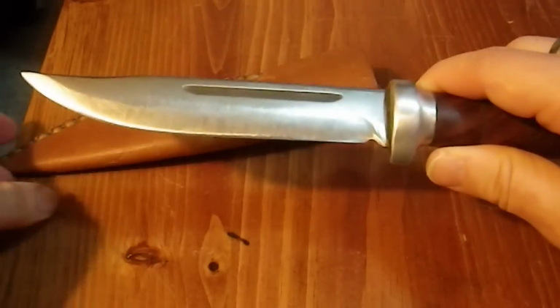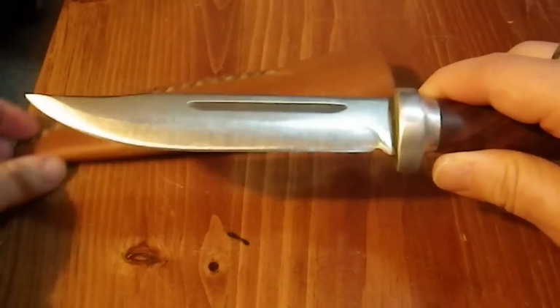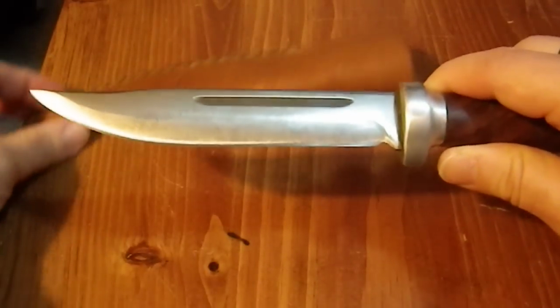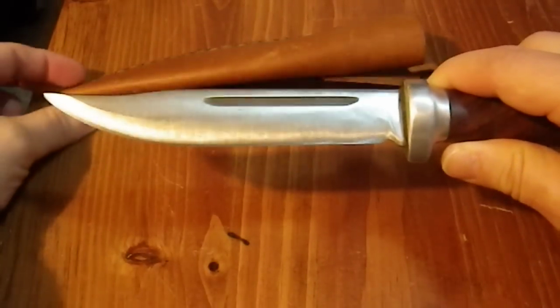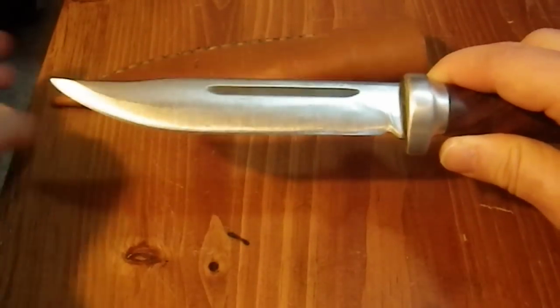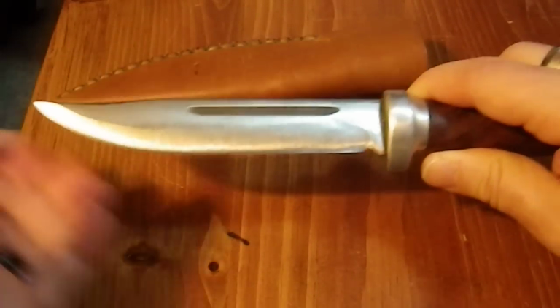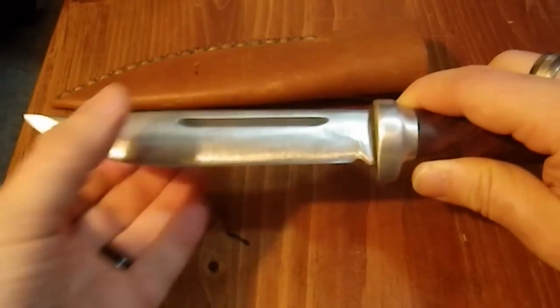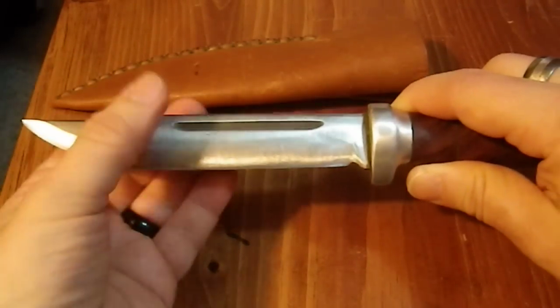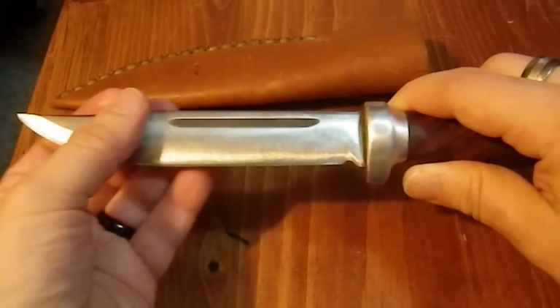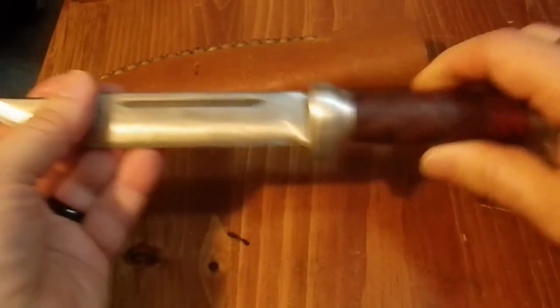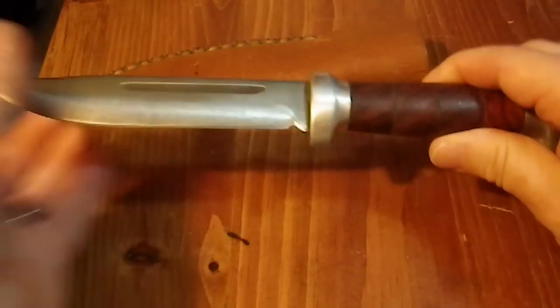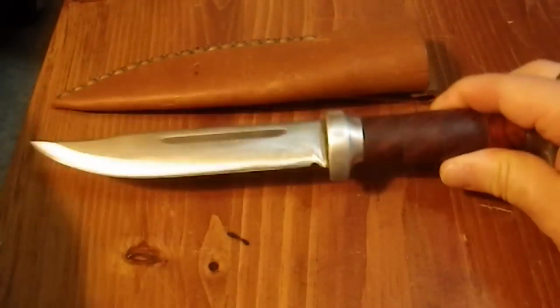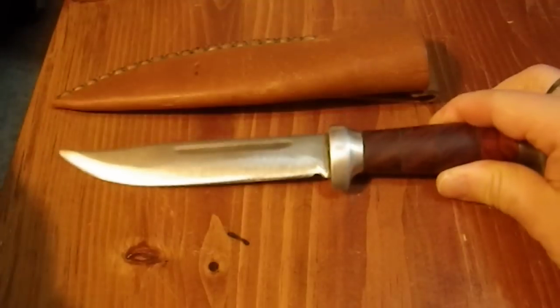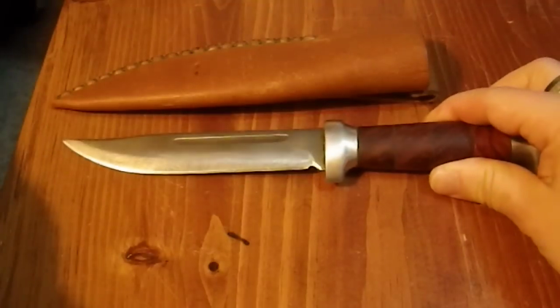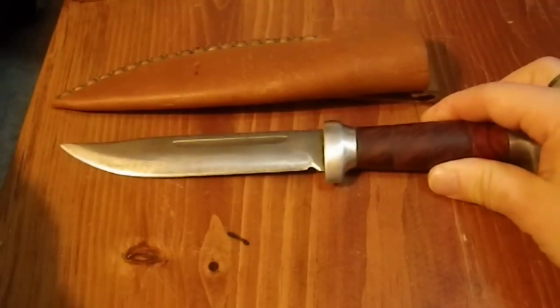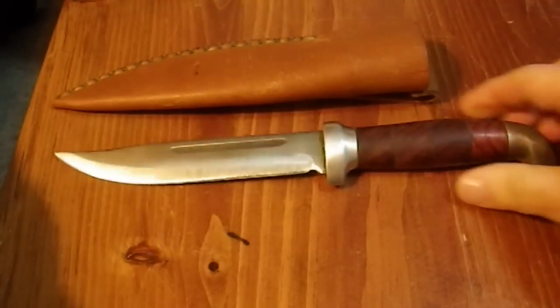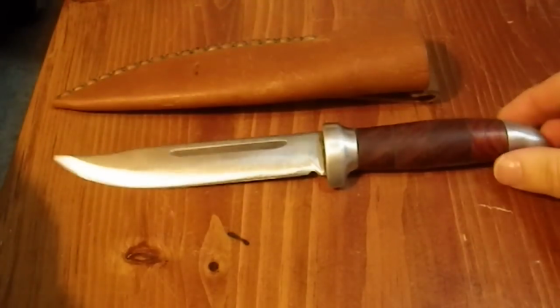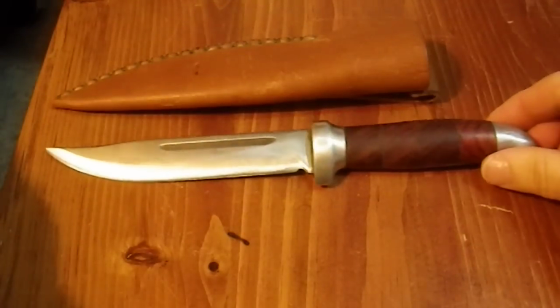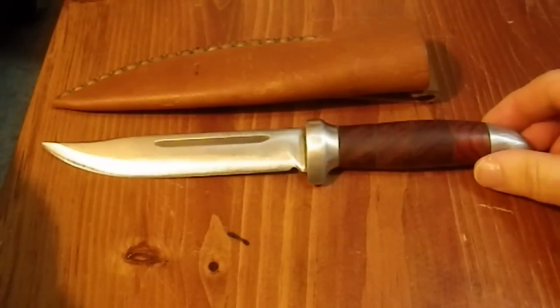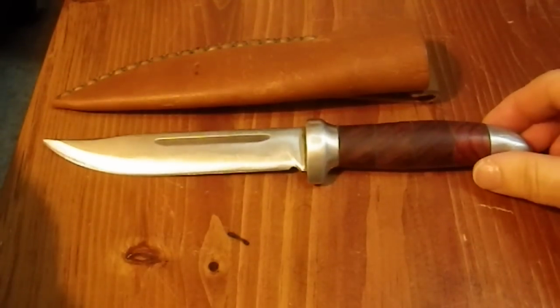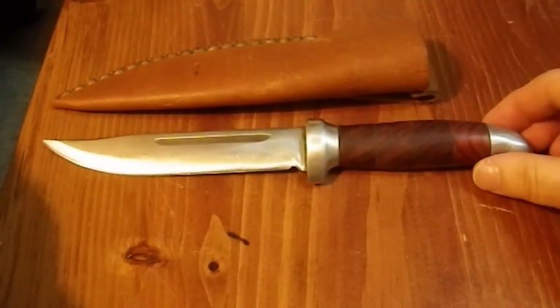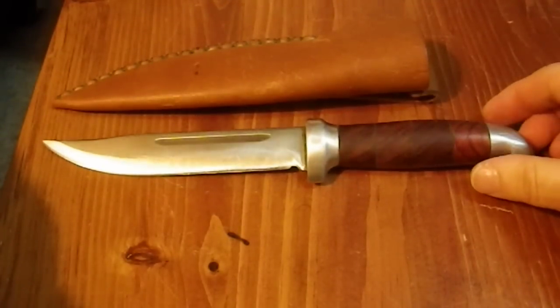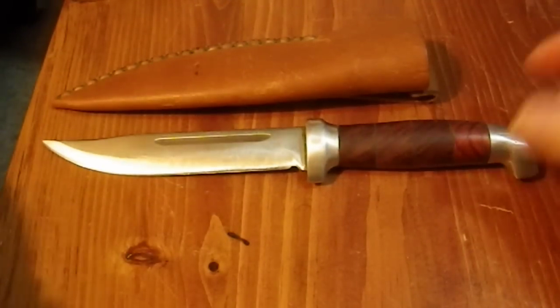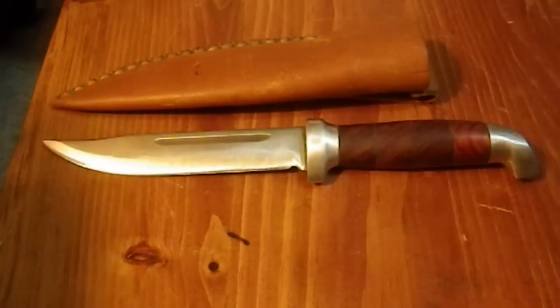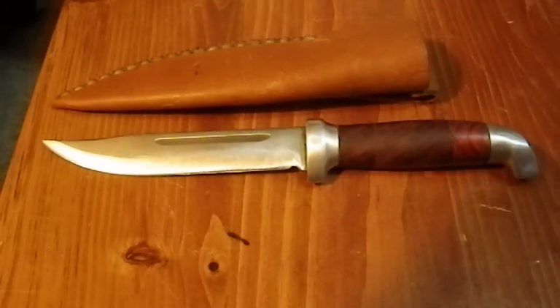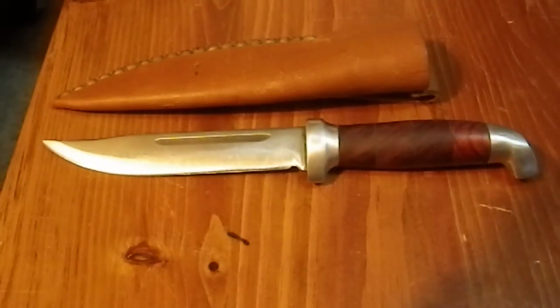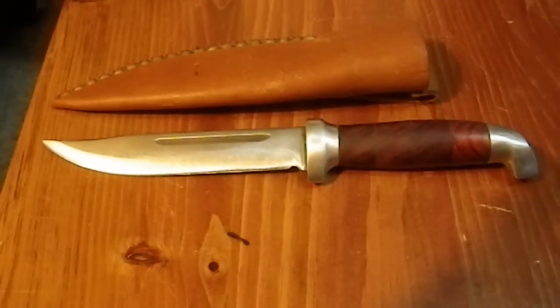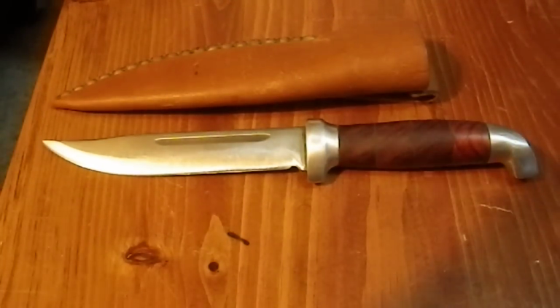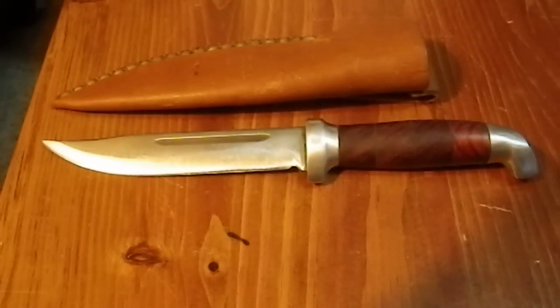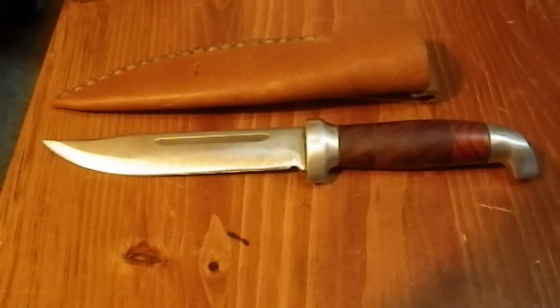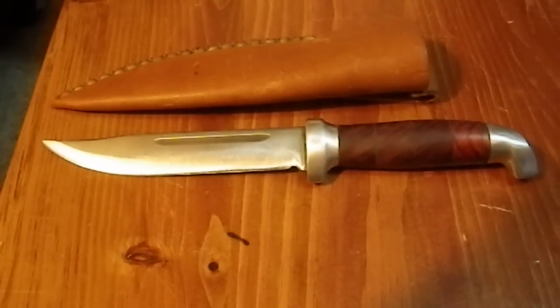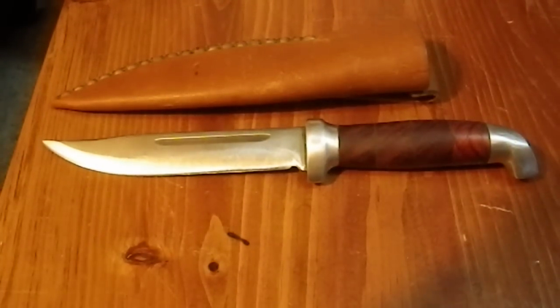Overall it's a nice blade and a little slice of knife history.